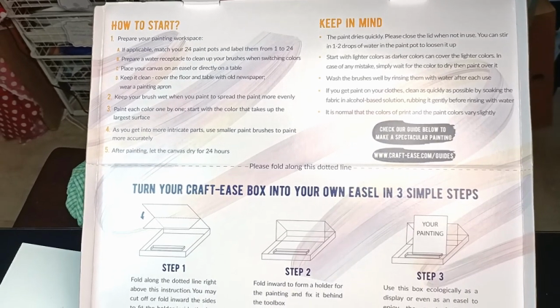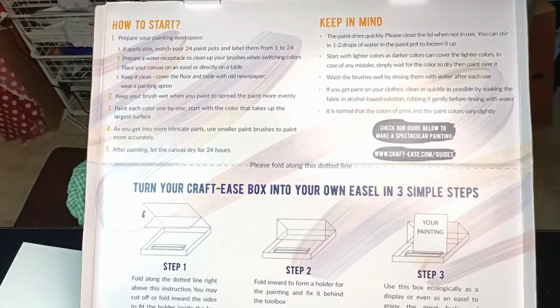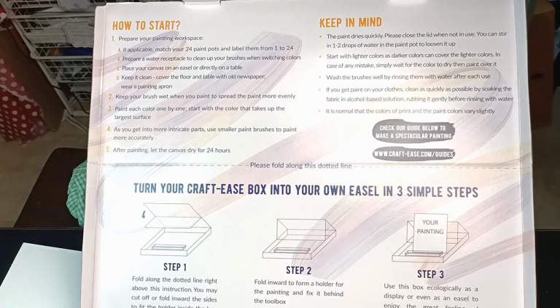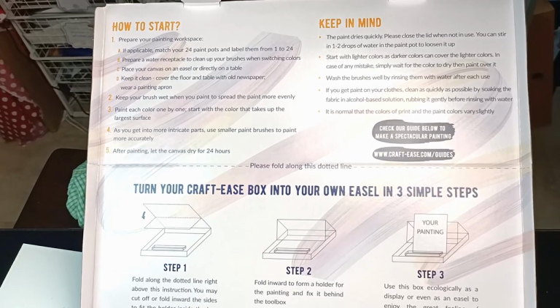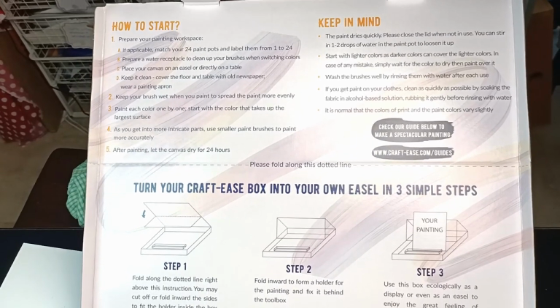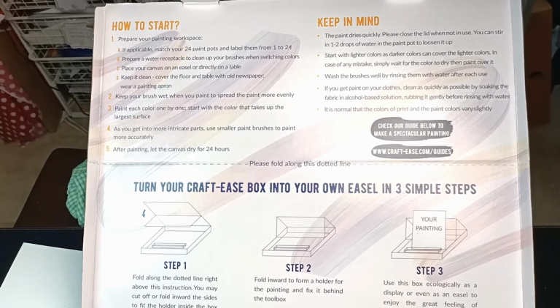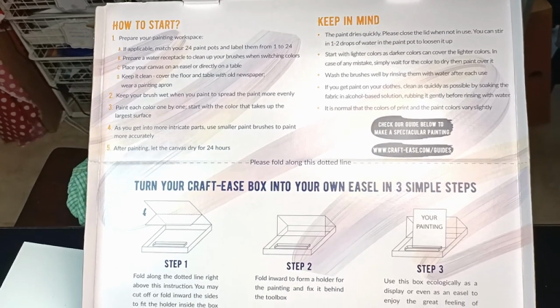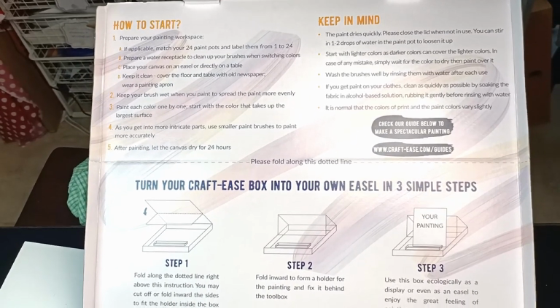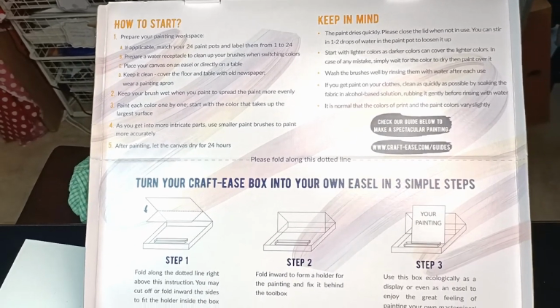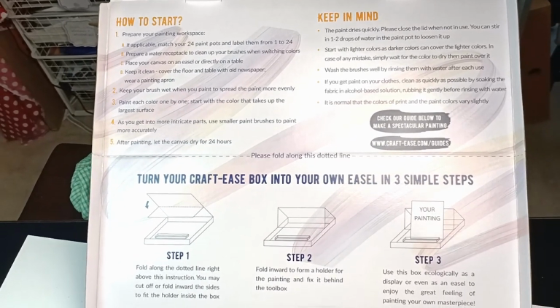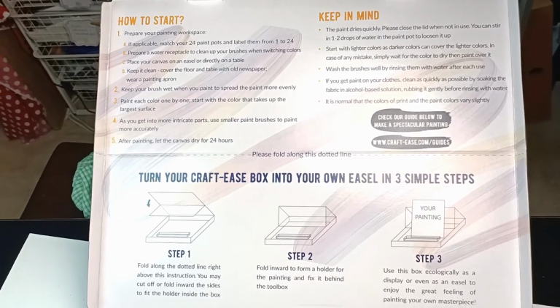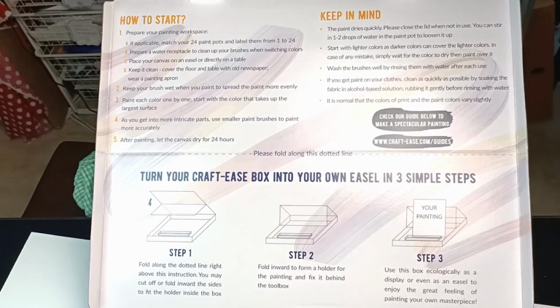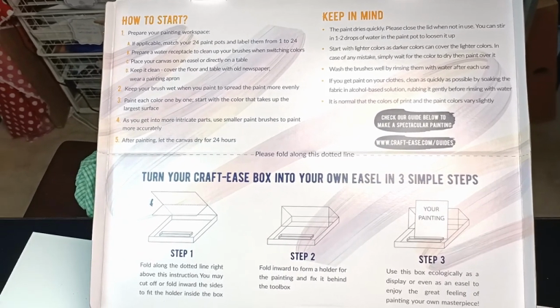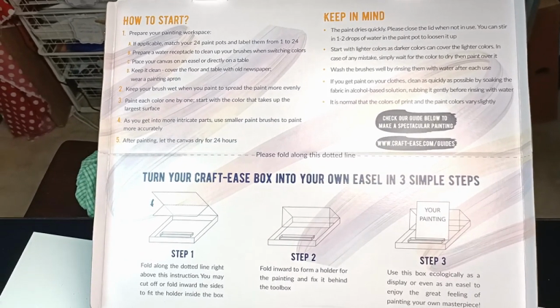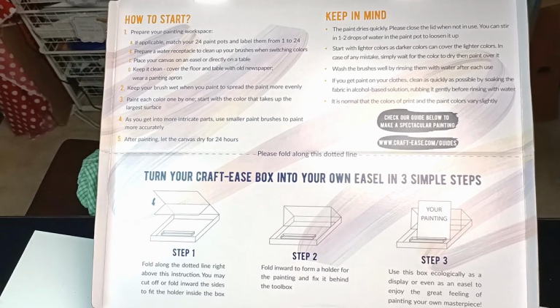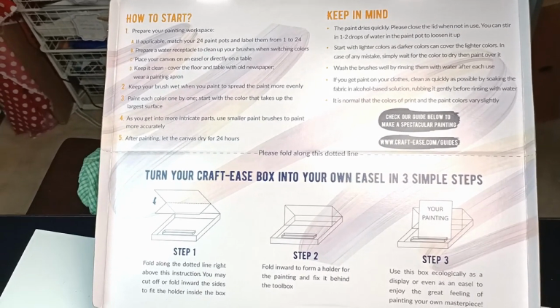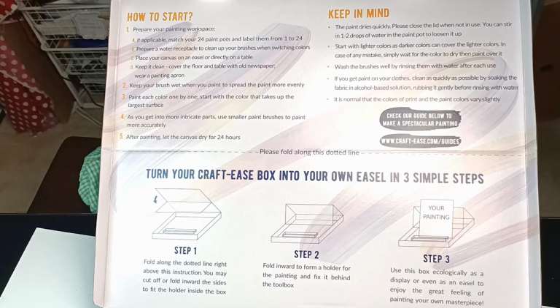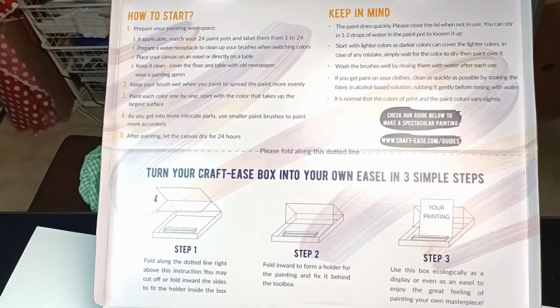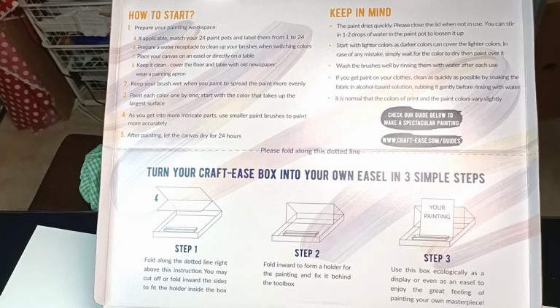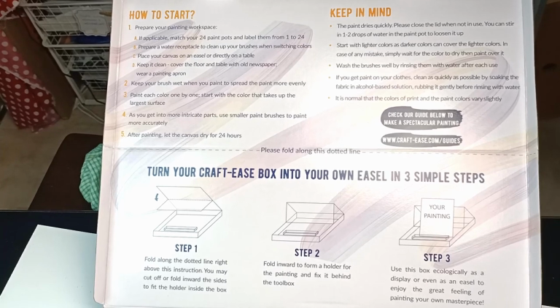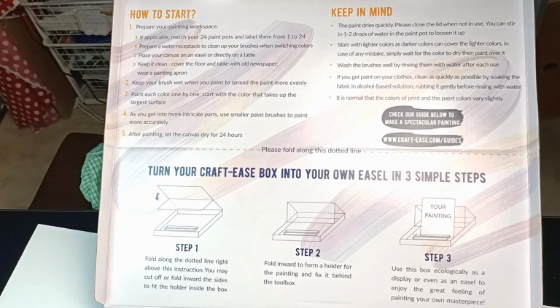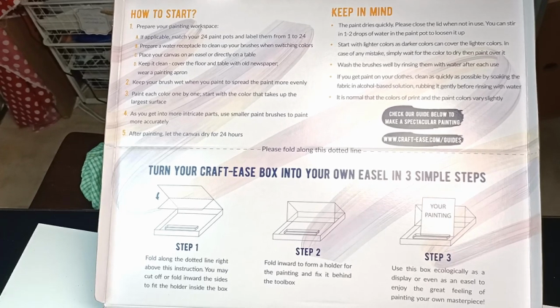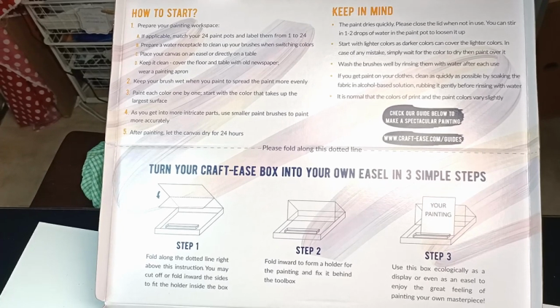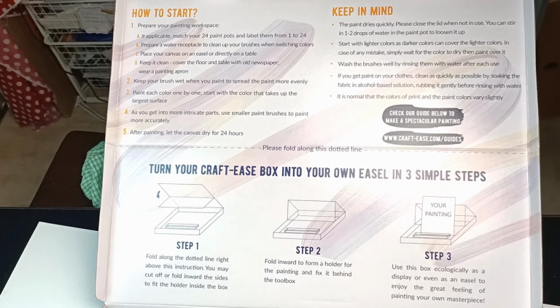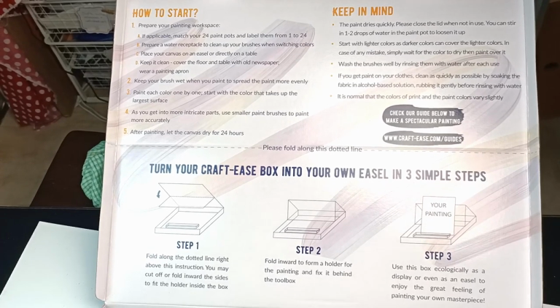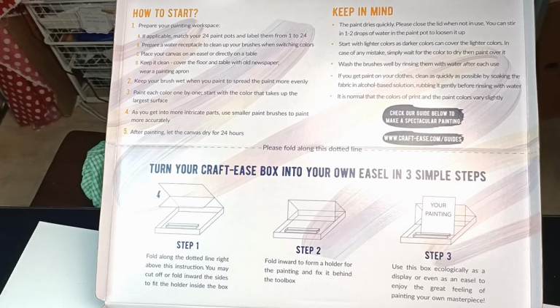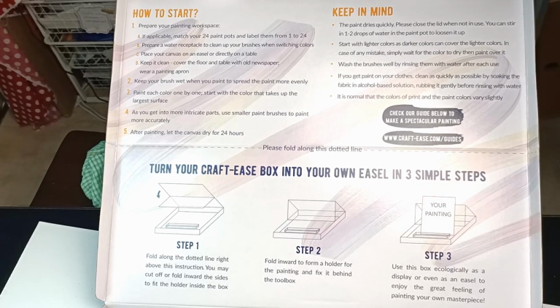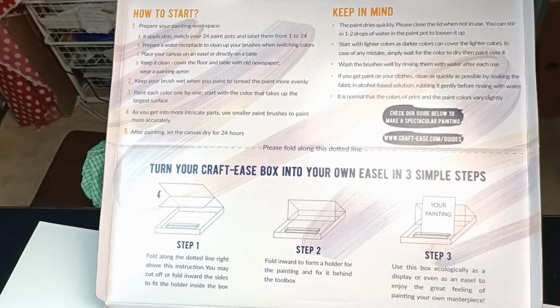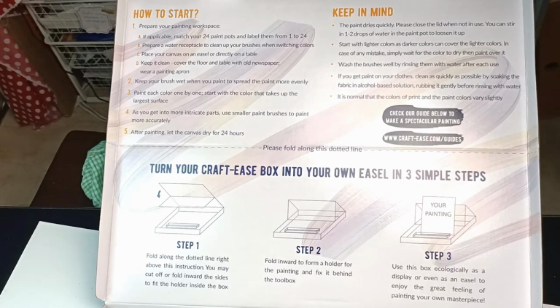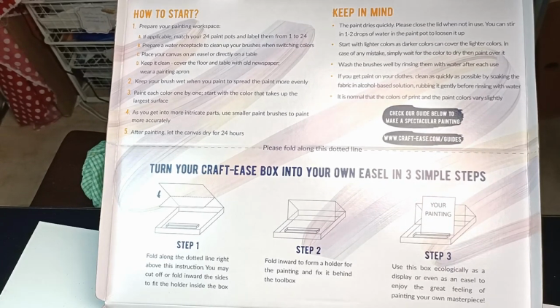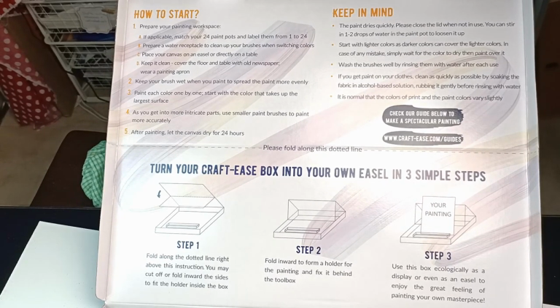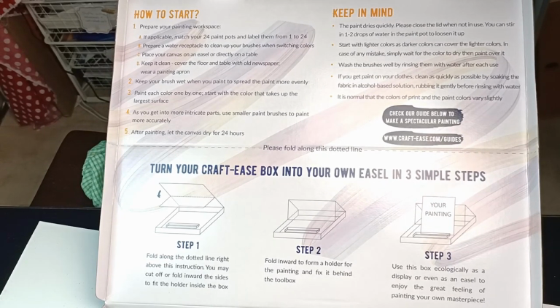How cool is that? You can turn the box into an easel. I'm liking that. What a great idea!